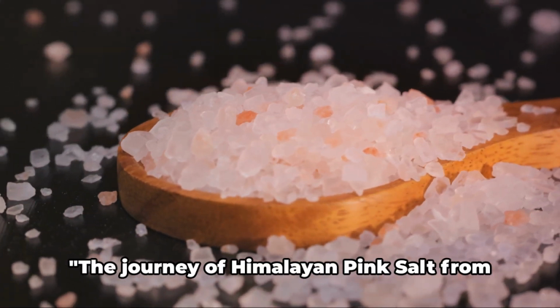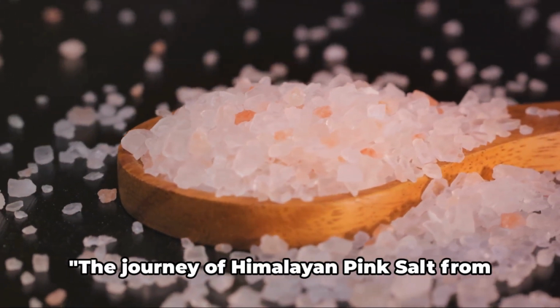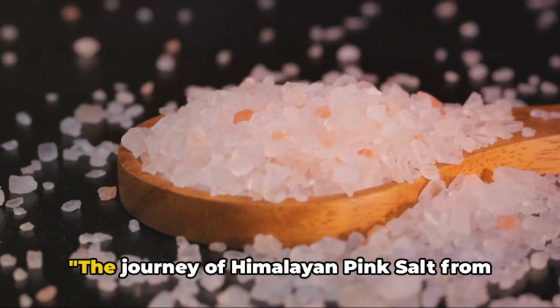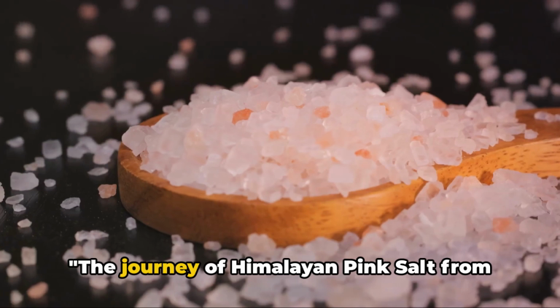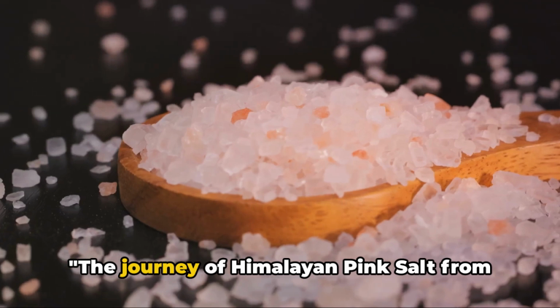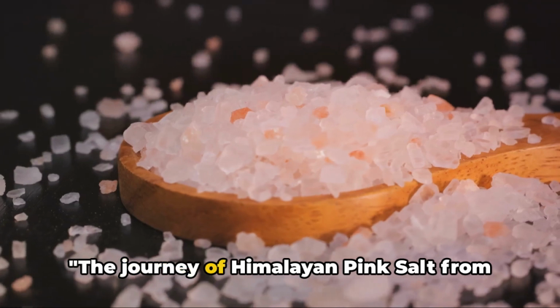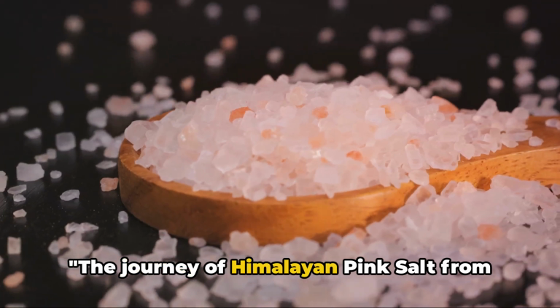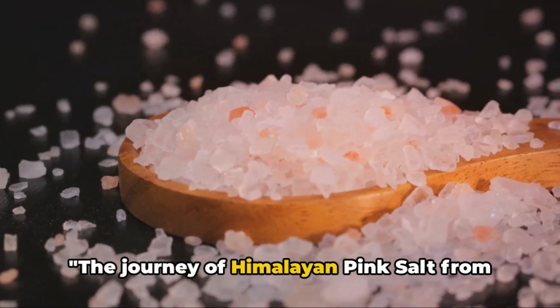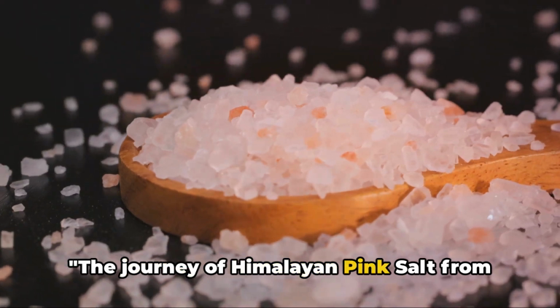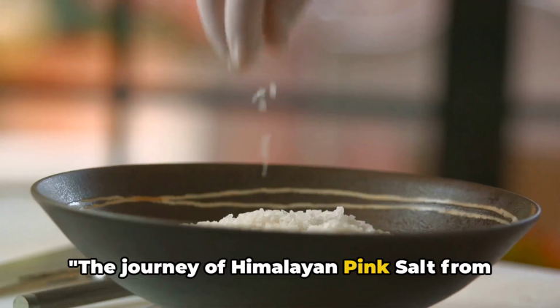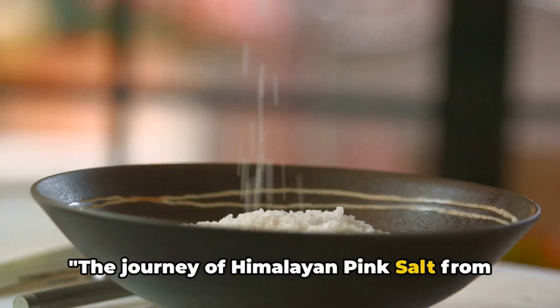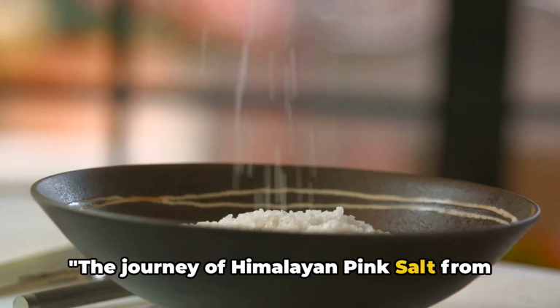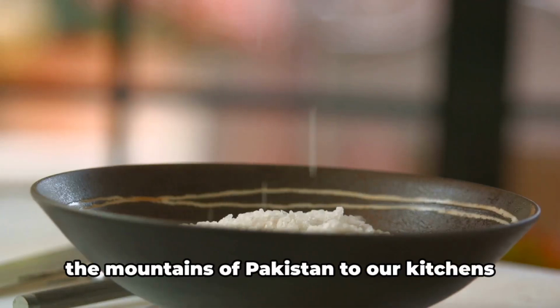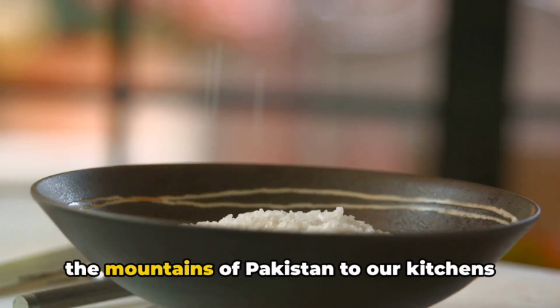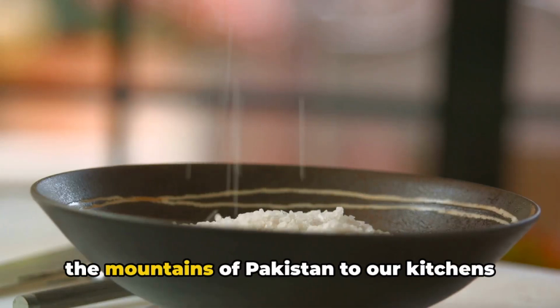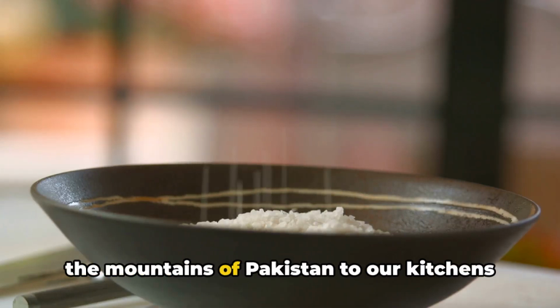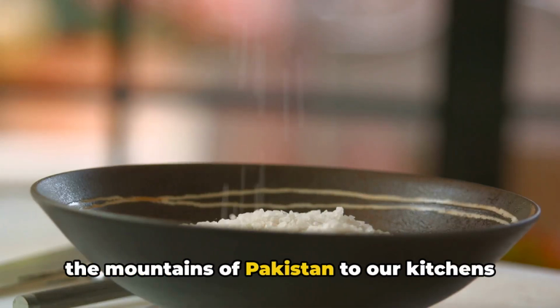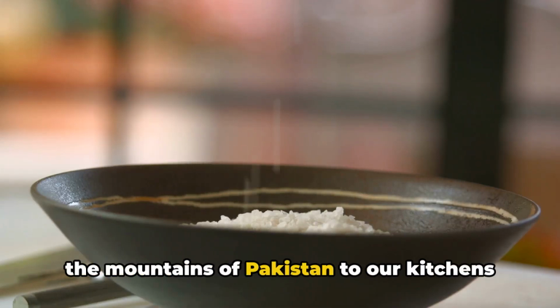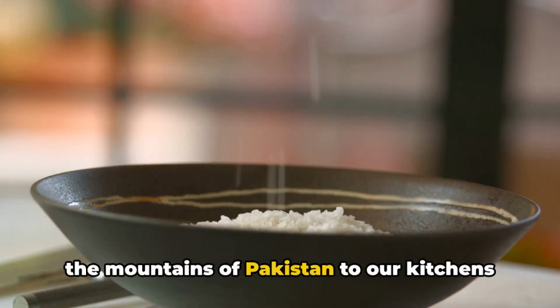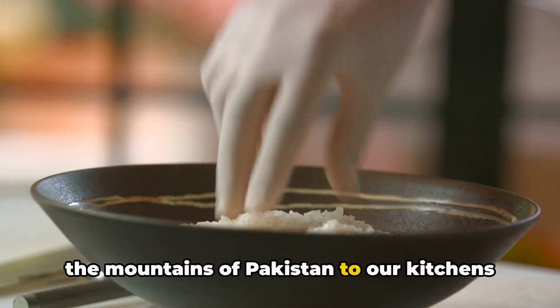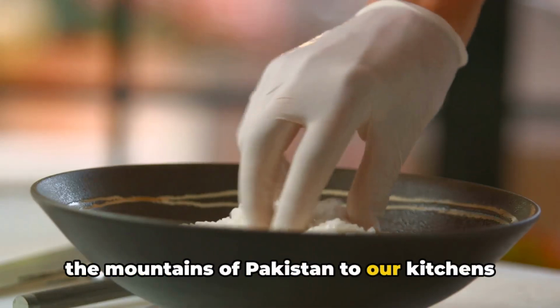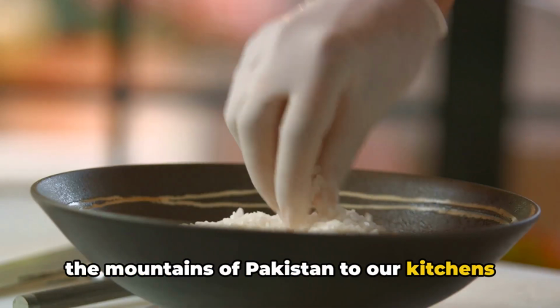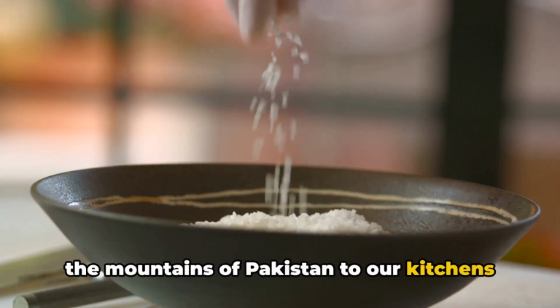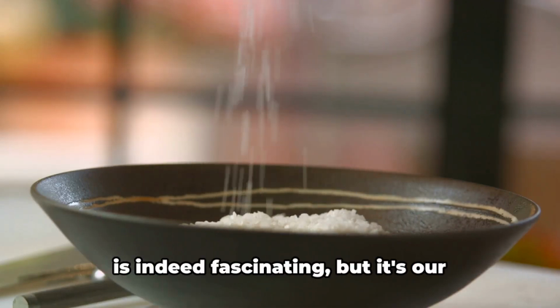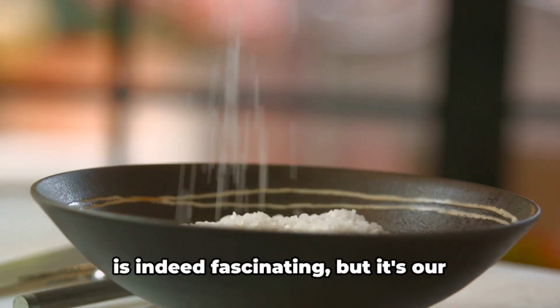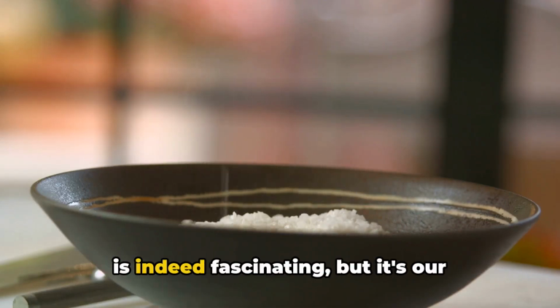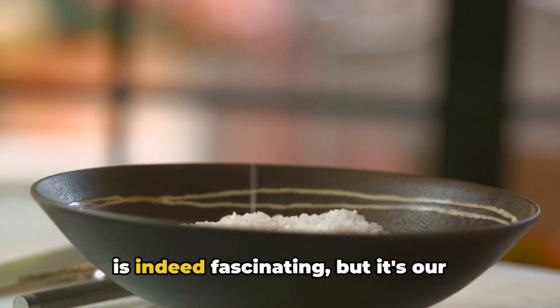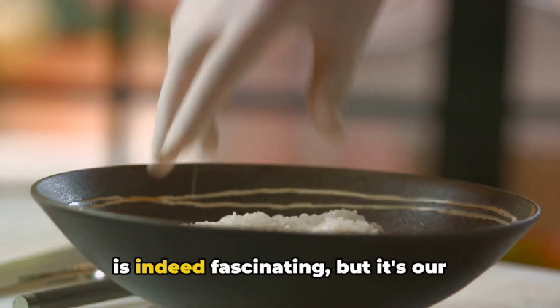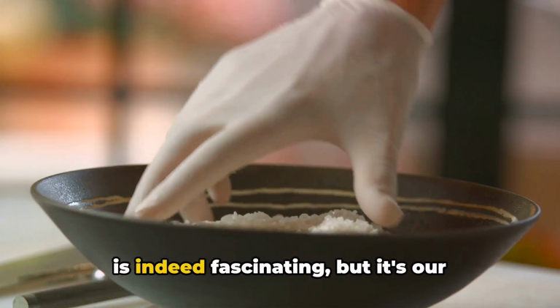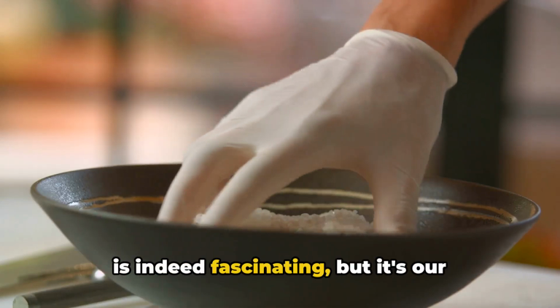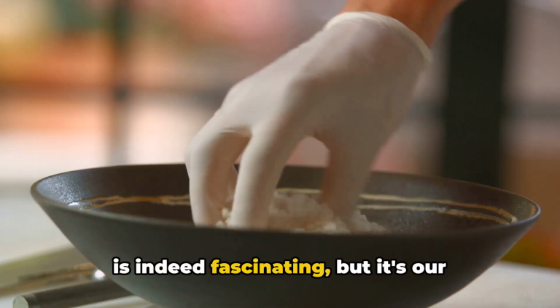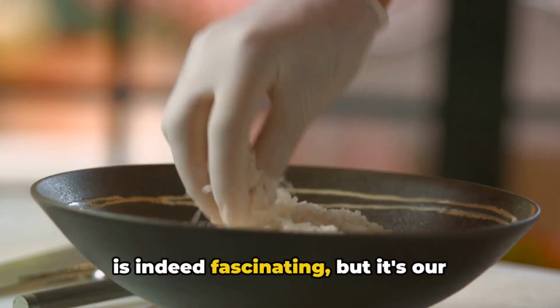The journey of Himalayan pink salt from the mountains of Pakistan to our kitchens is indeed fascinating. But it's our responsibility to ensure that this journey is sustainable and ethical.